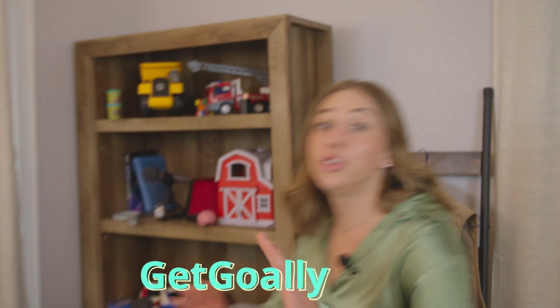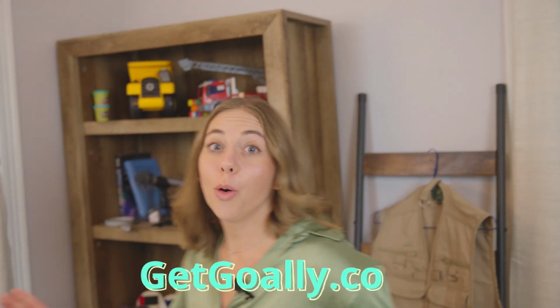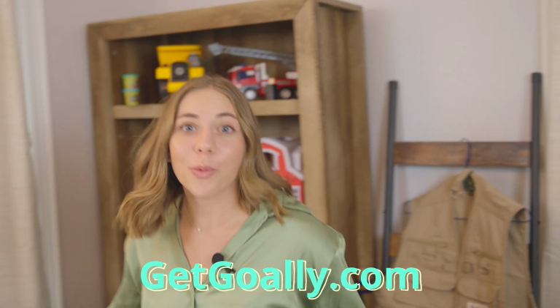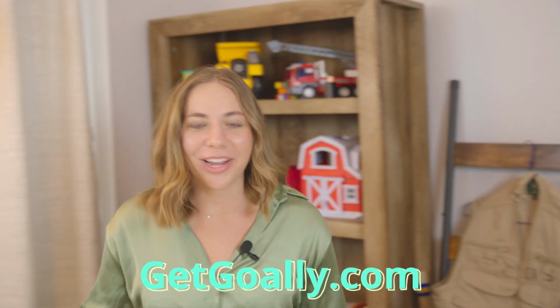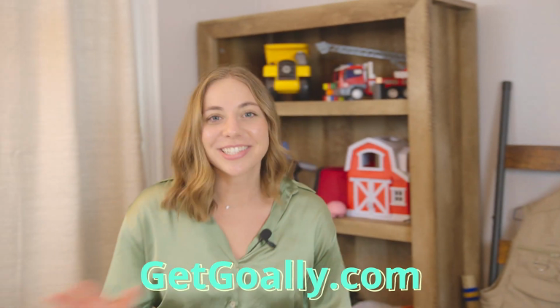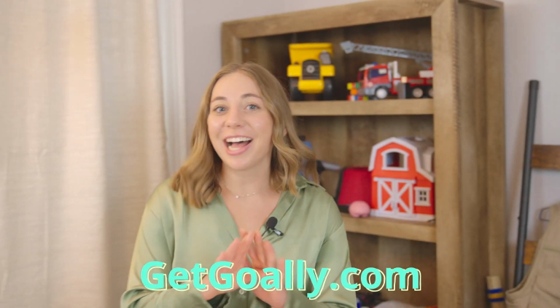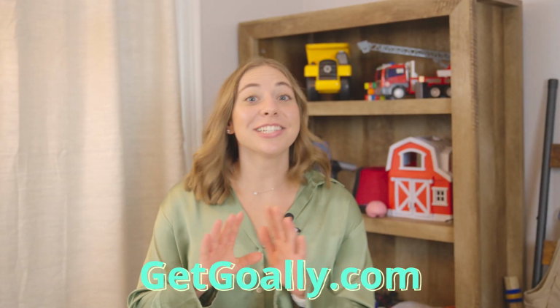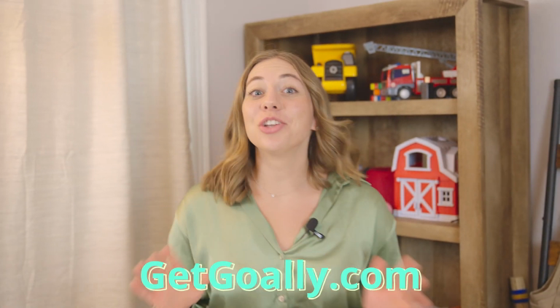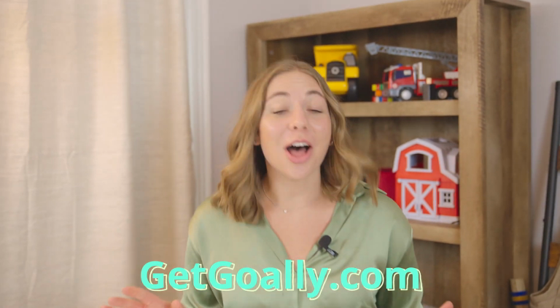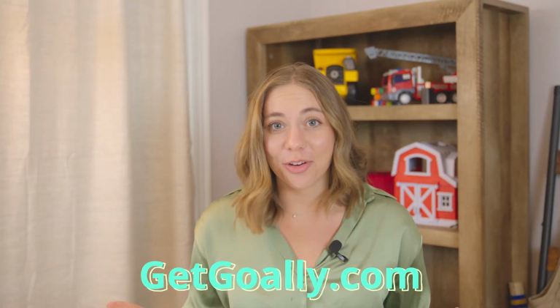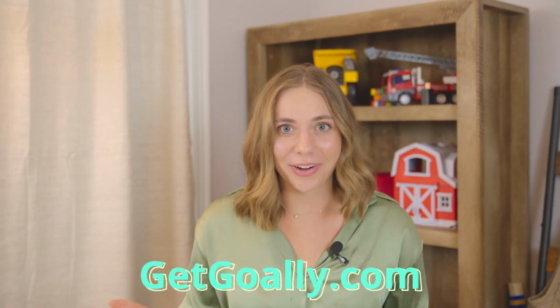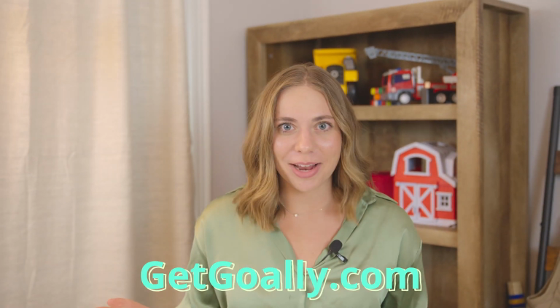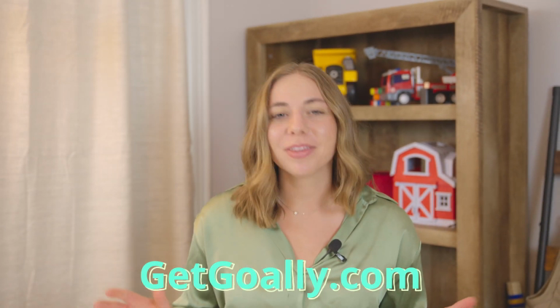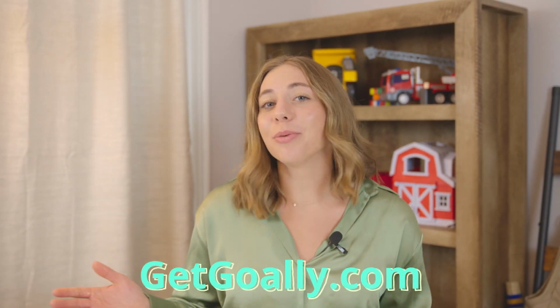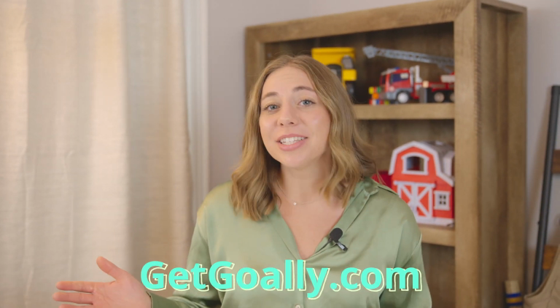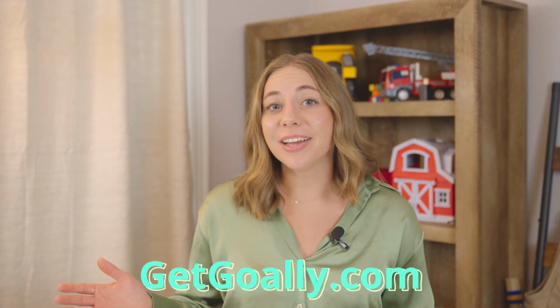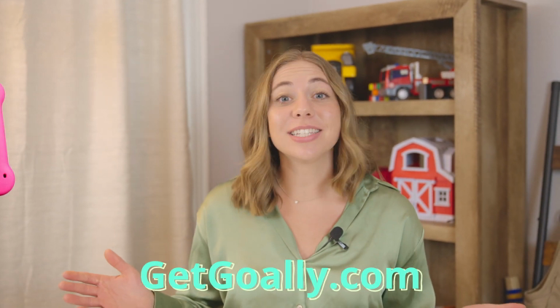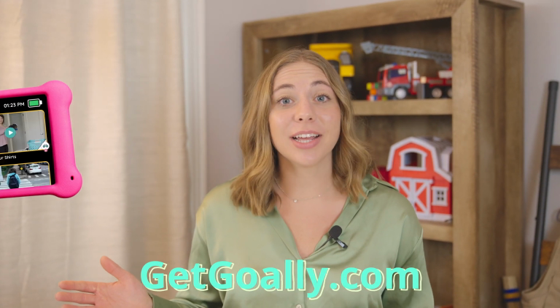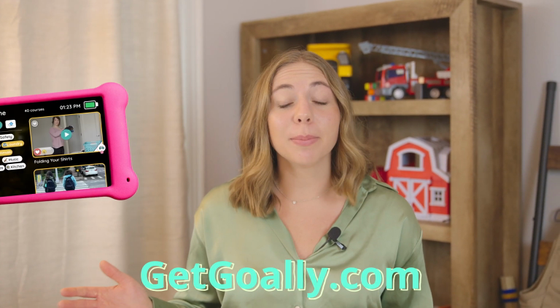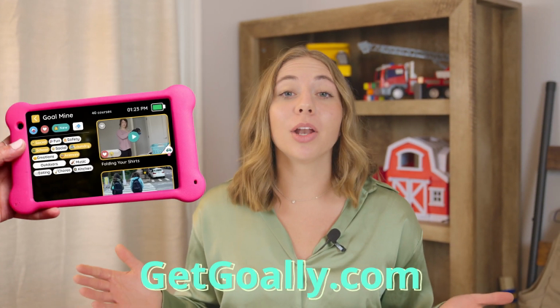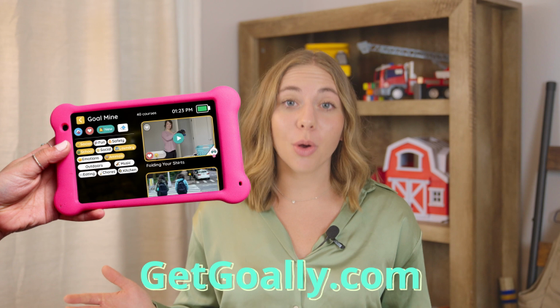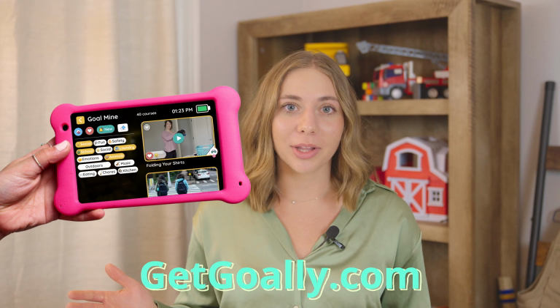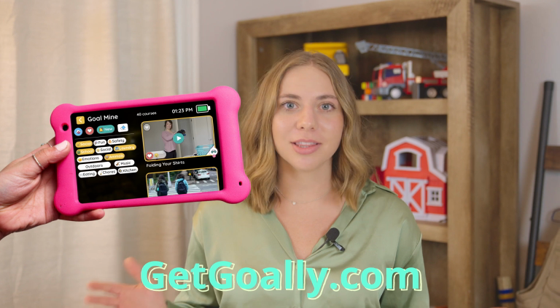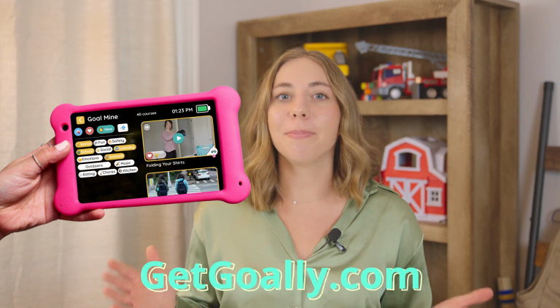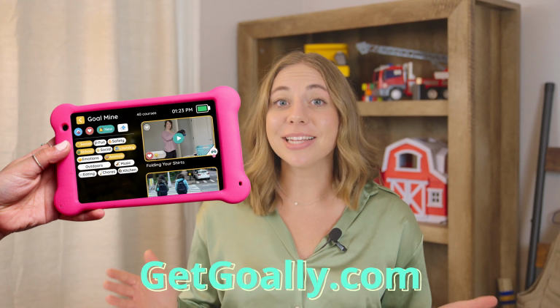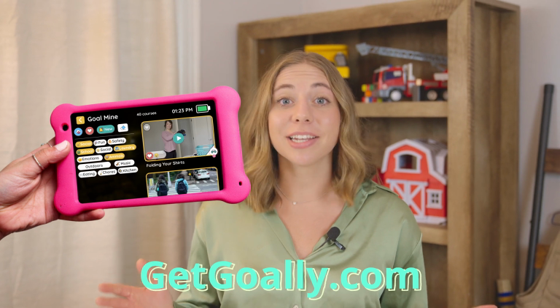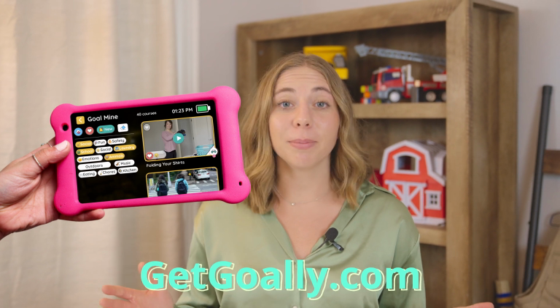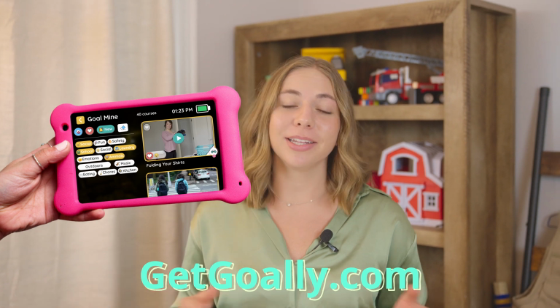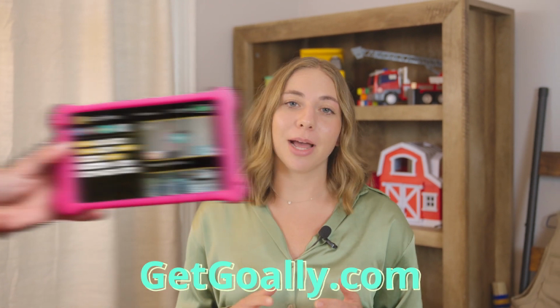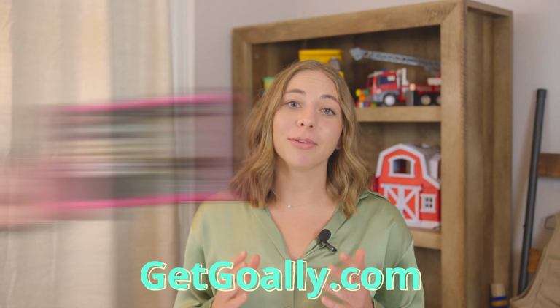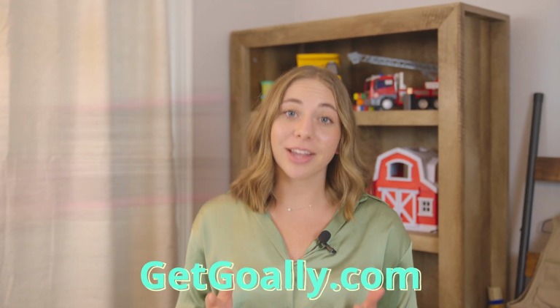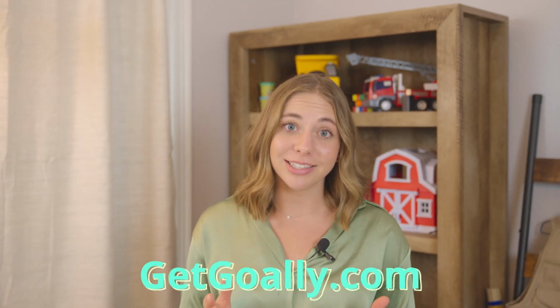Don't worry, this class is not over yet. The rest of it is available on Goalie, the best skill-building tablet for kids.